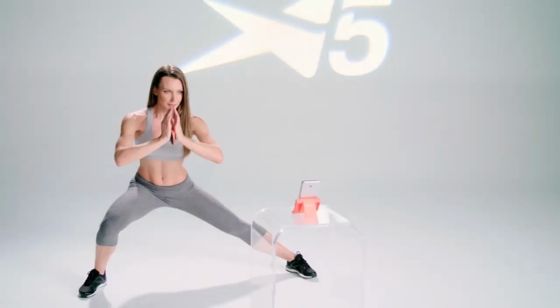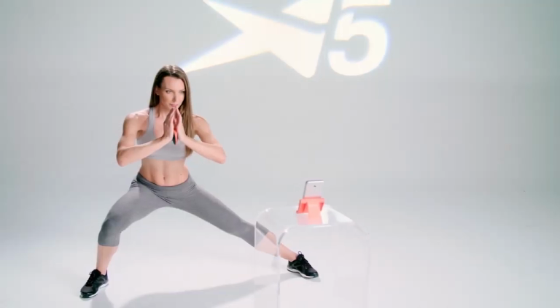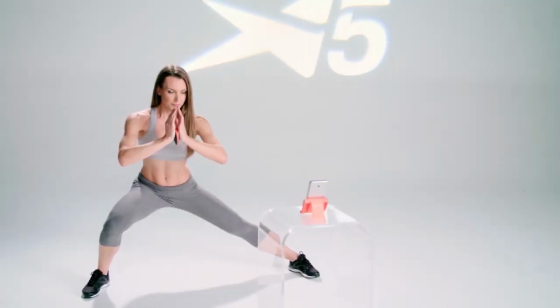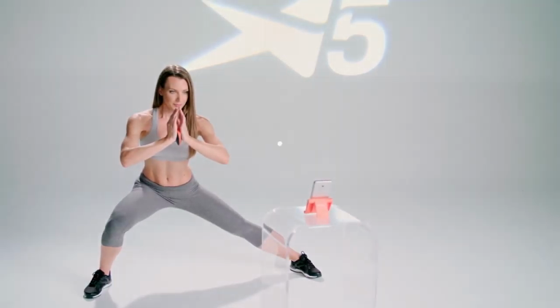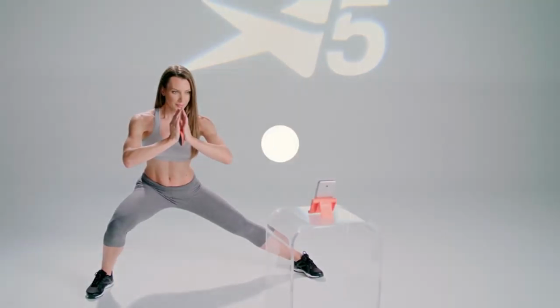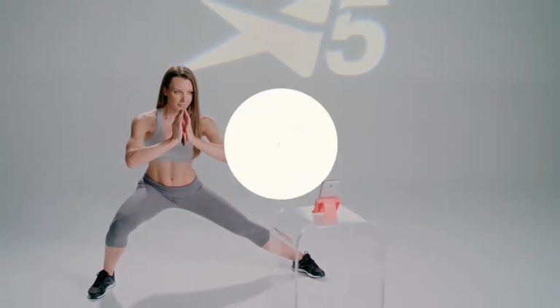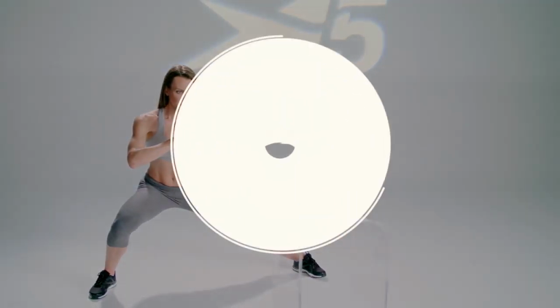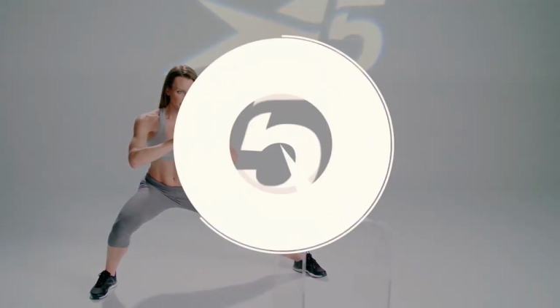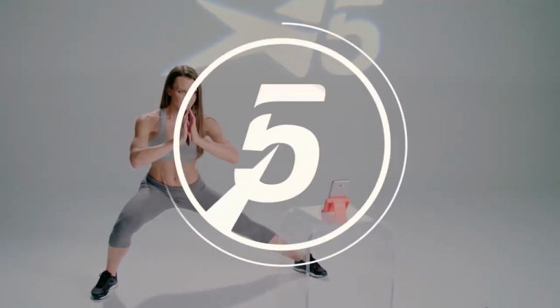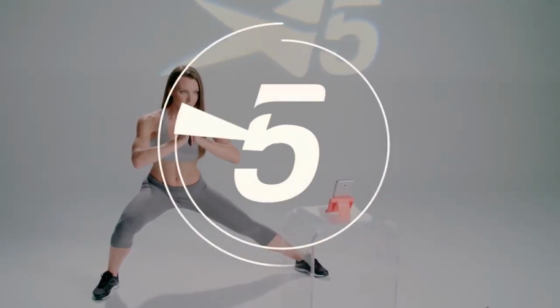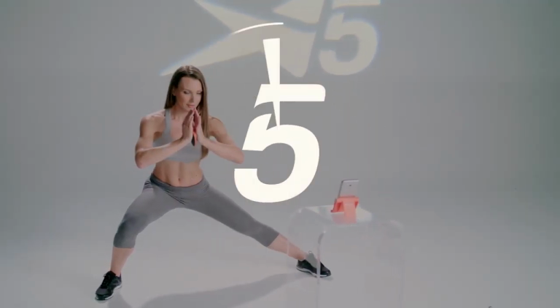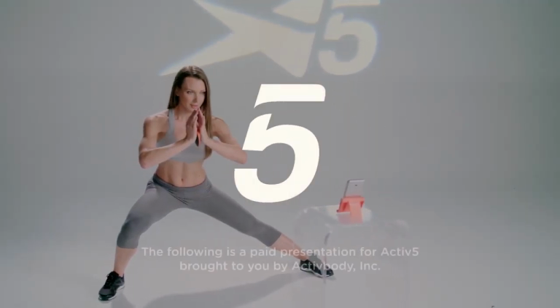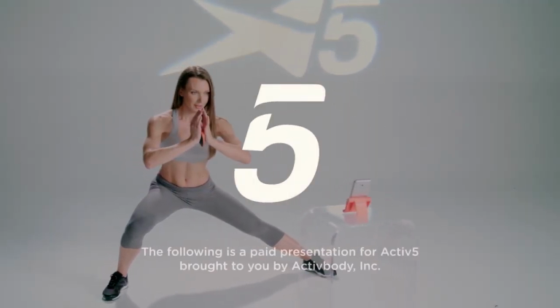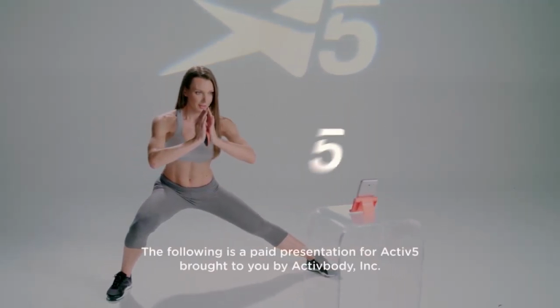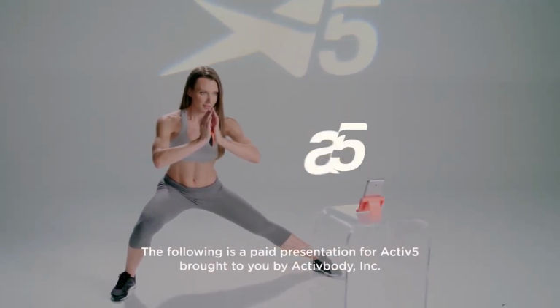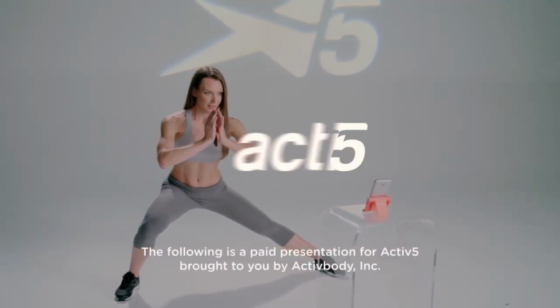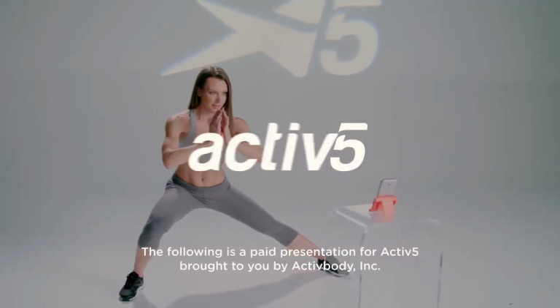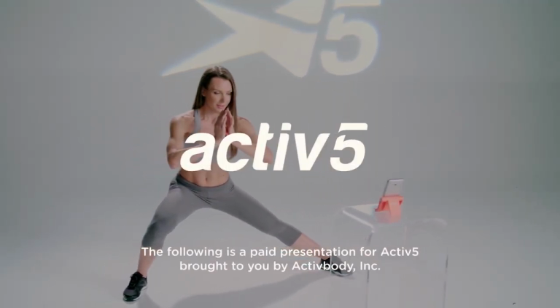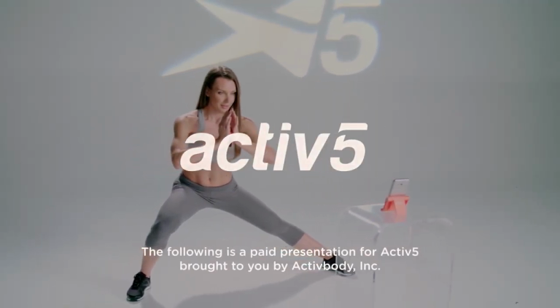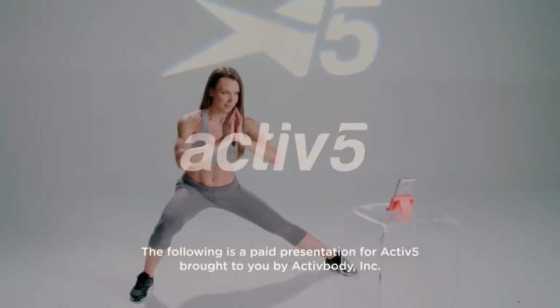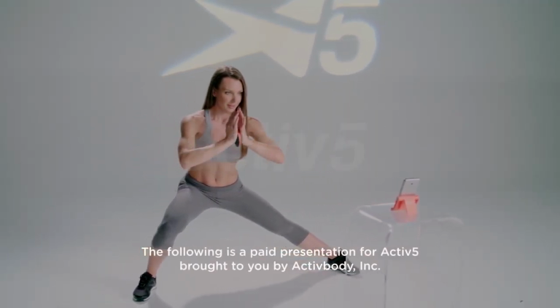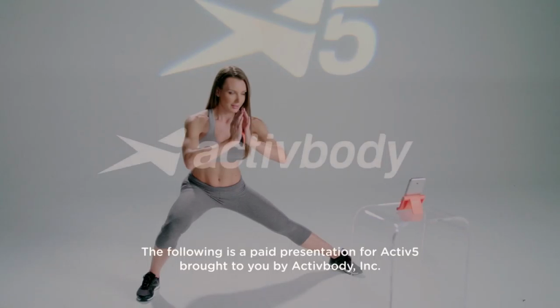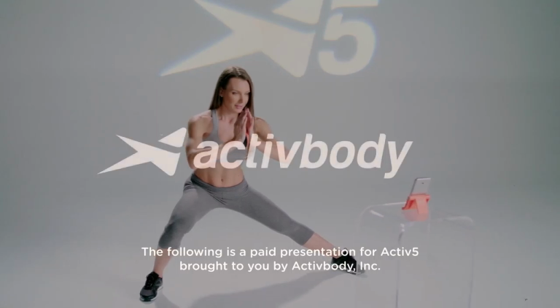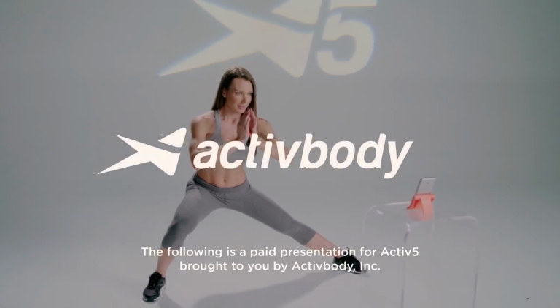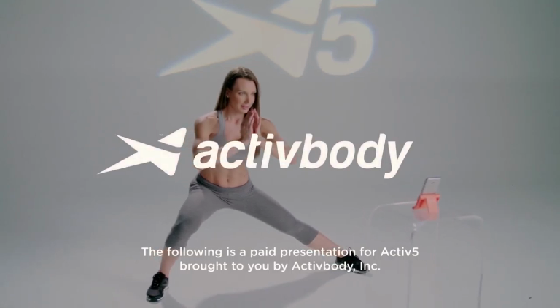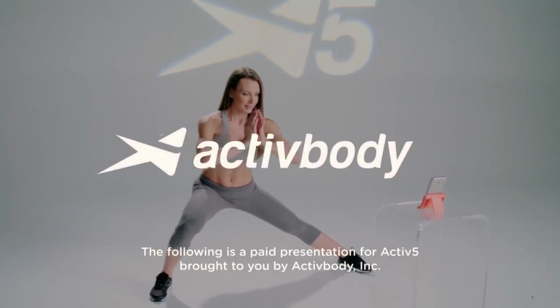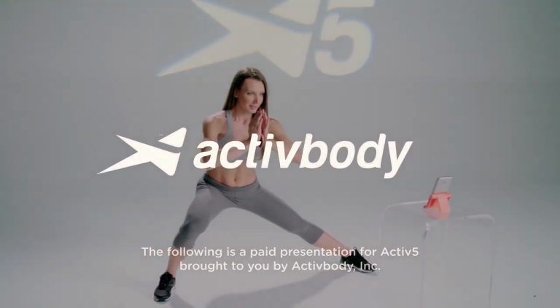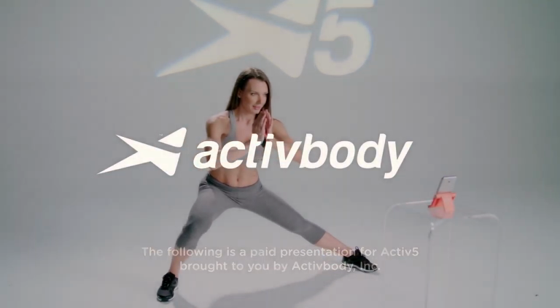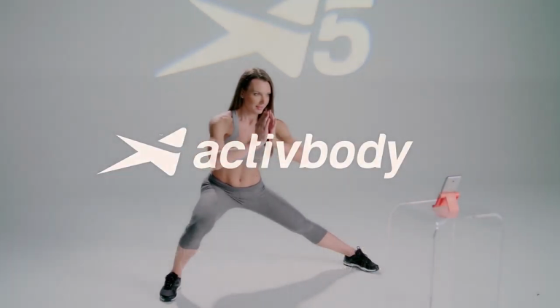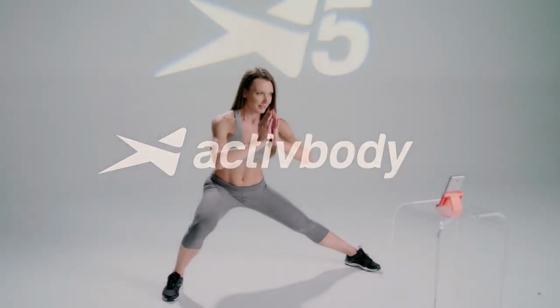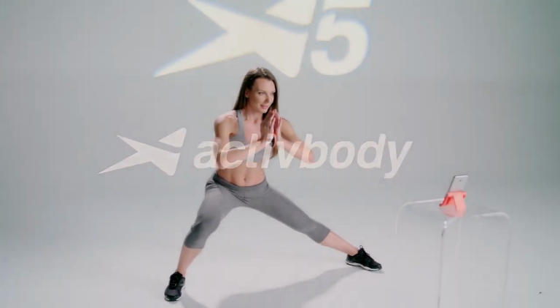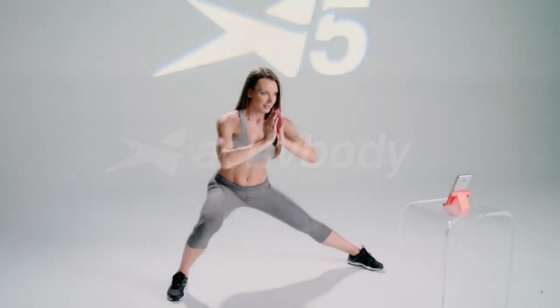The preceding was a paid presentation for Active5, brought to you by Active Body Incorporated.